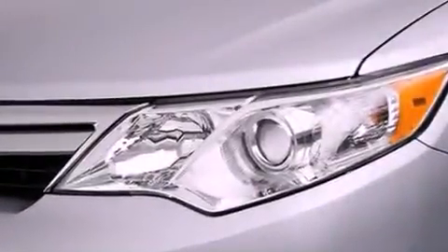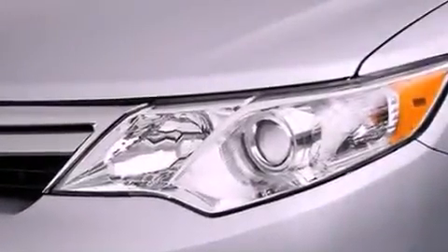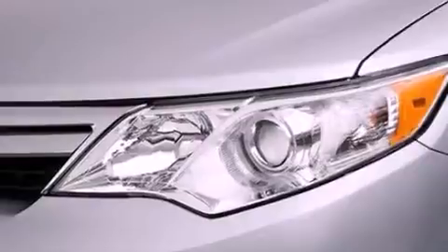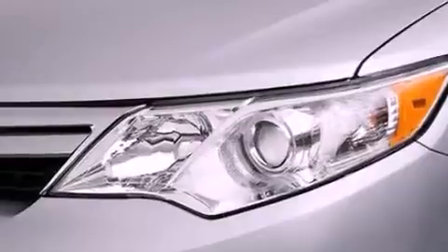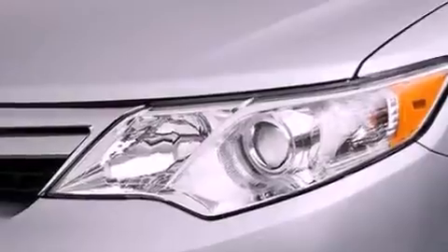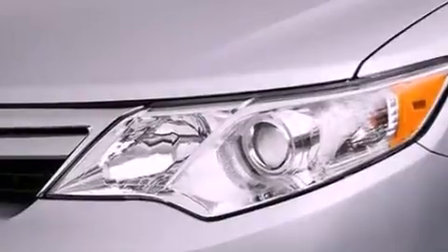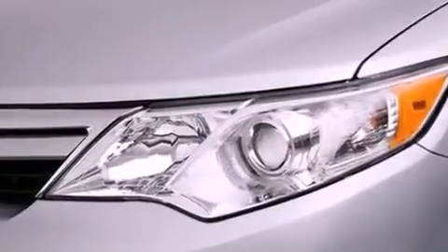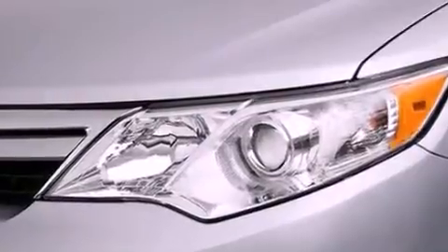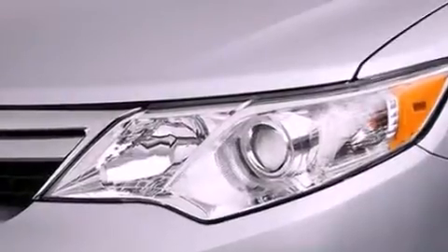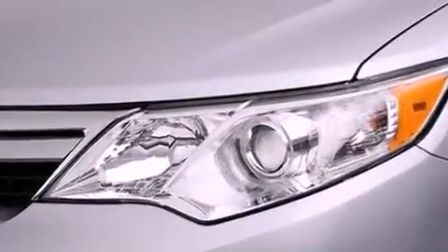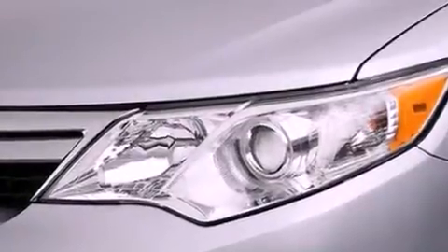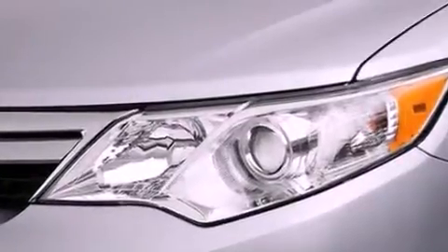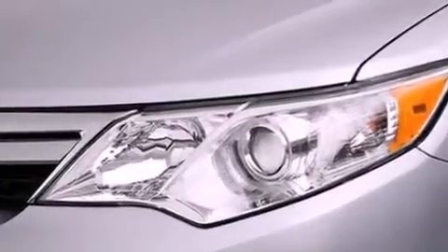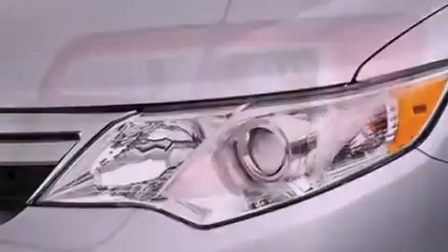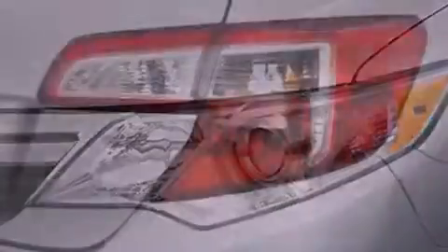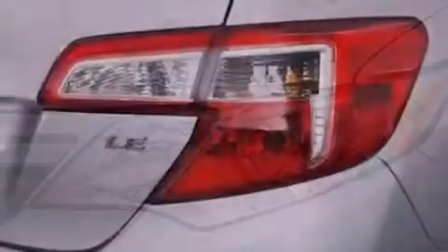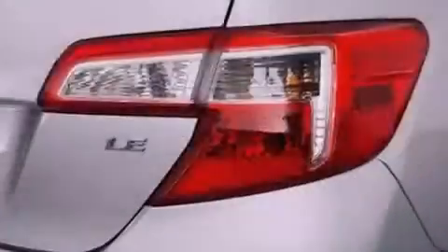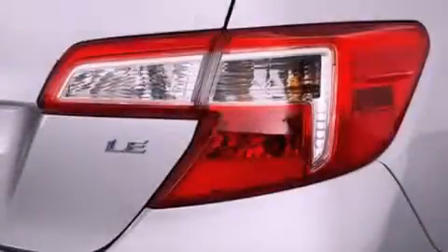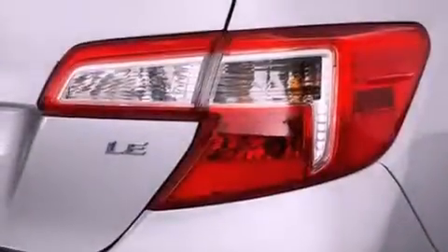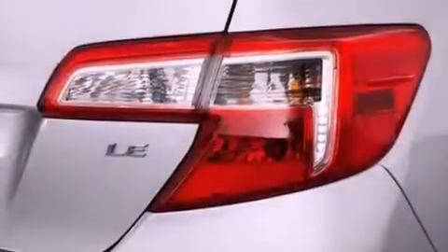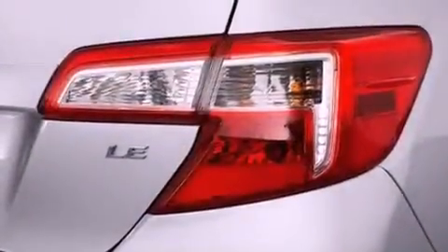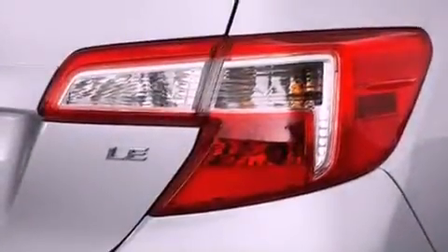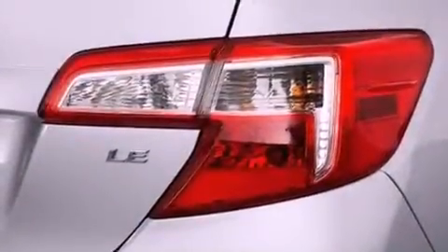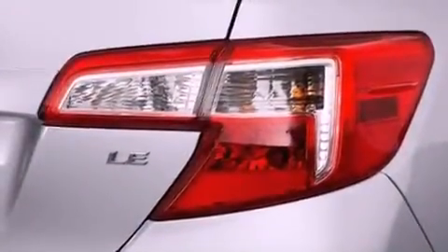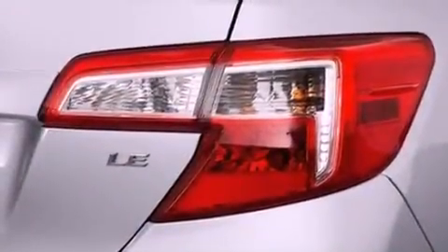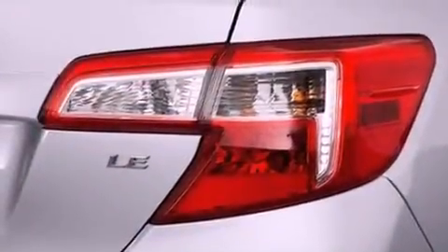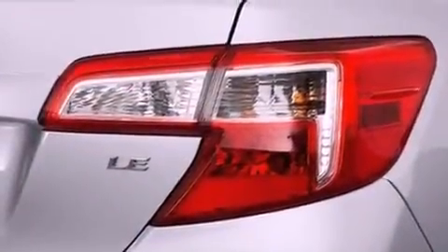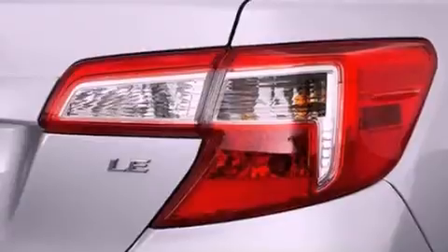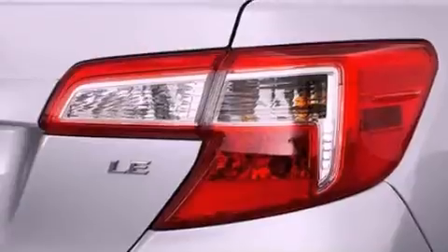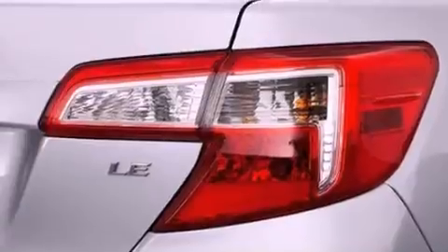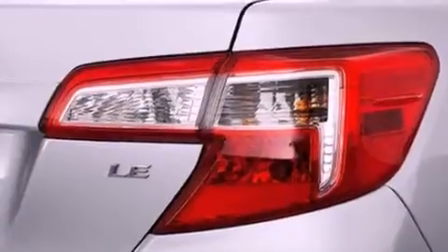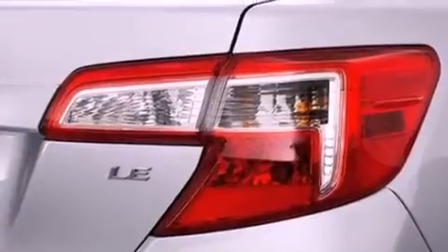Additional features include latch-ready child seat anchors, a collapsible steering column, a pollen filter, and an auxiliary power outlet.